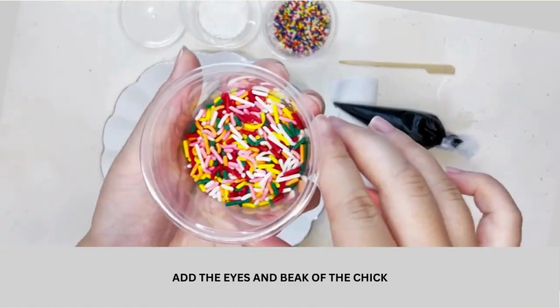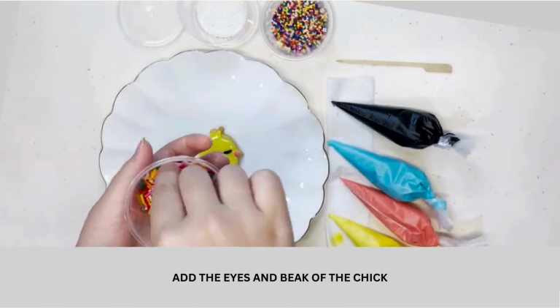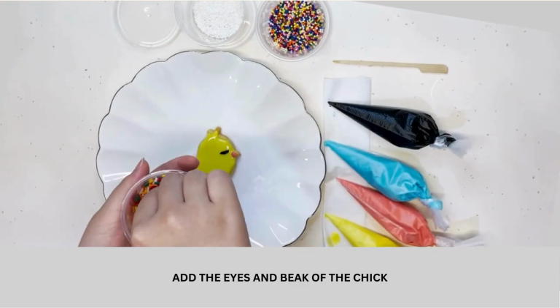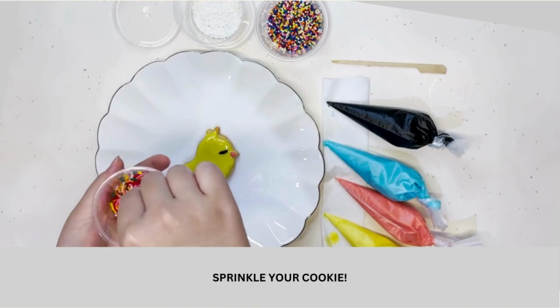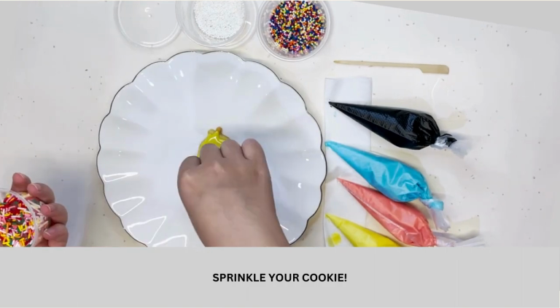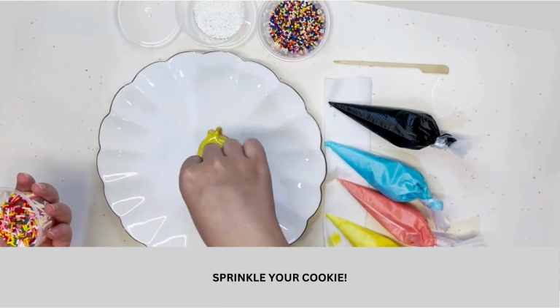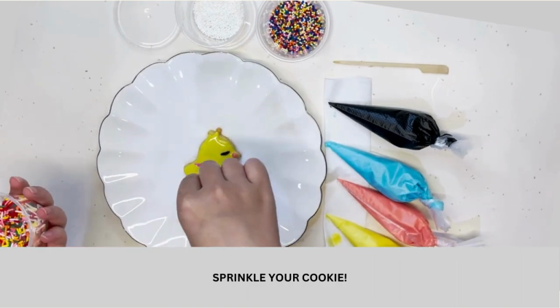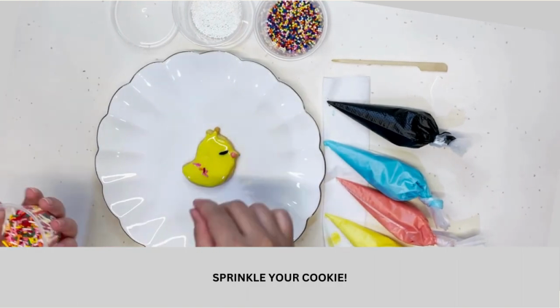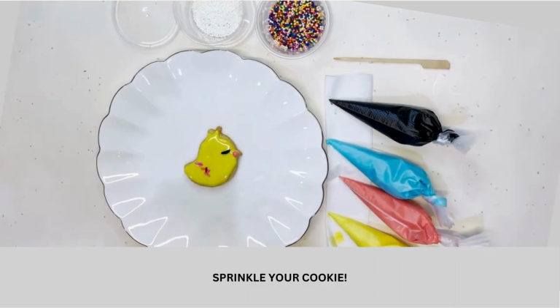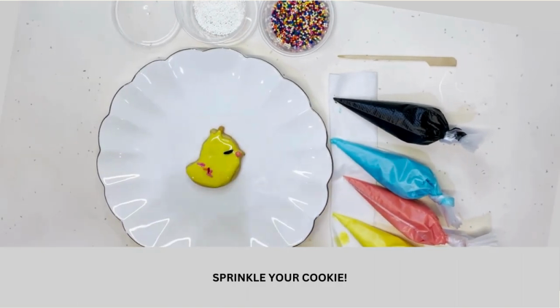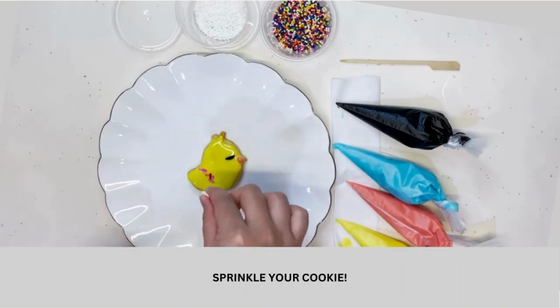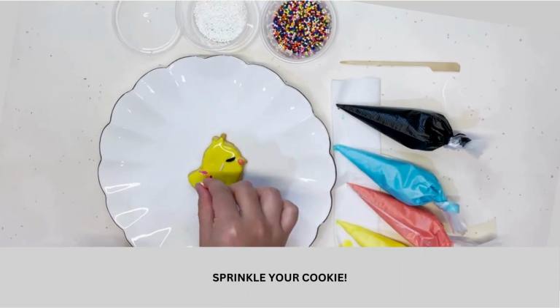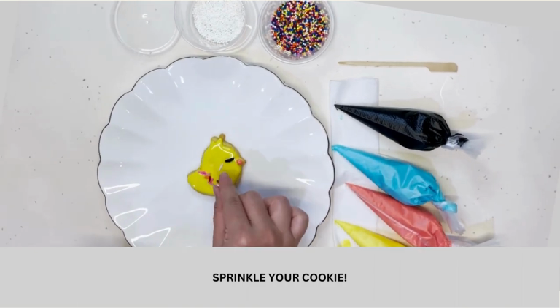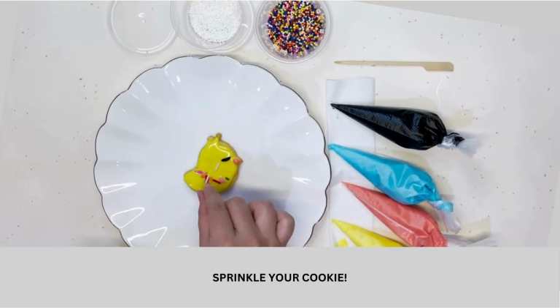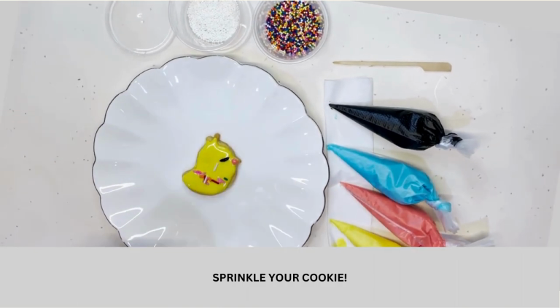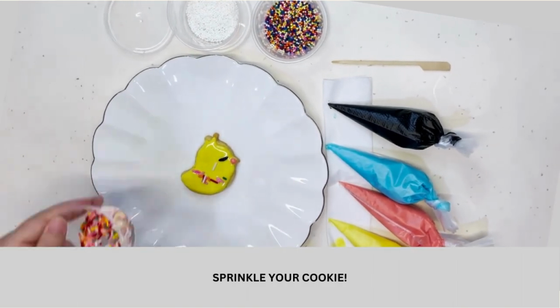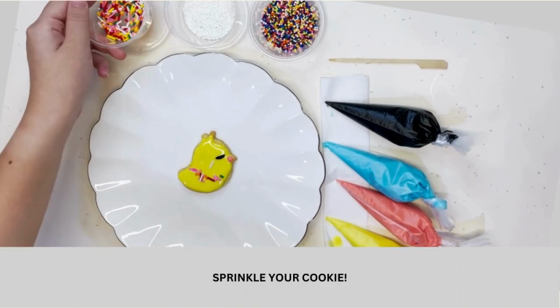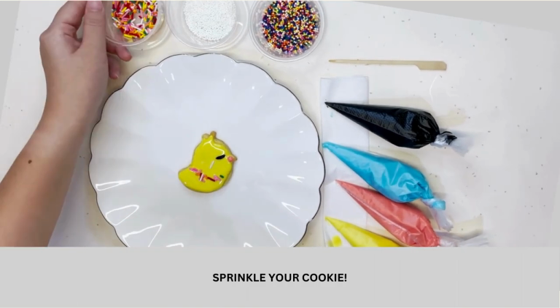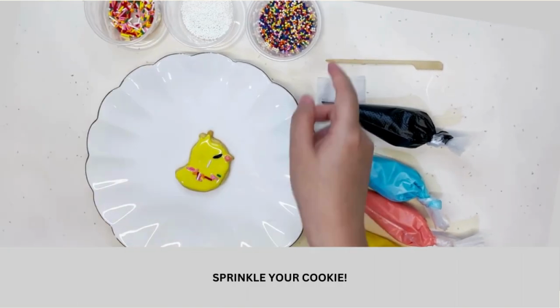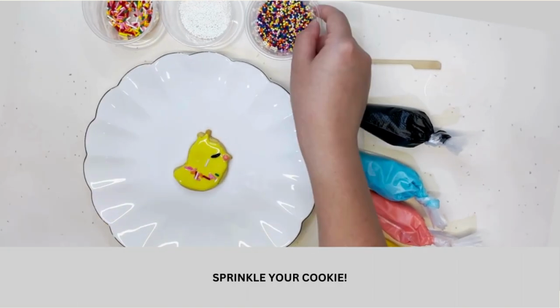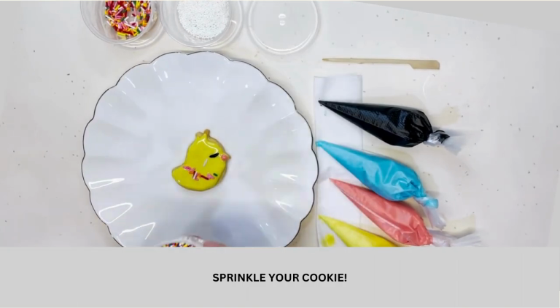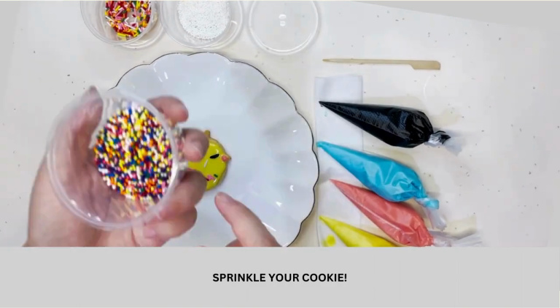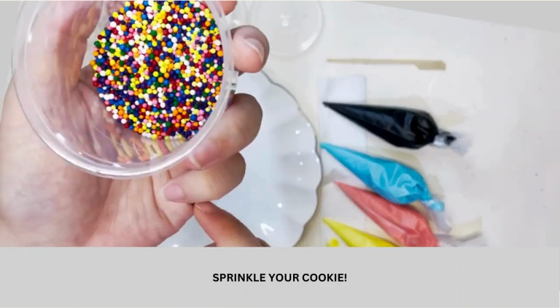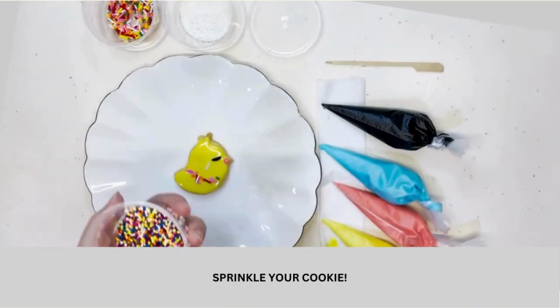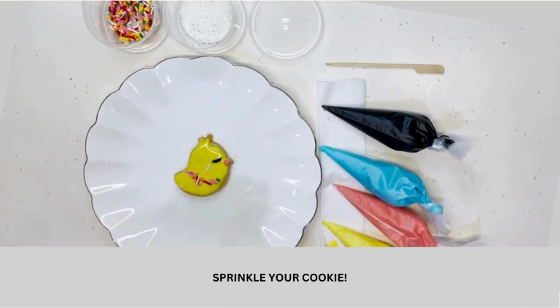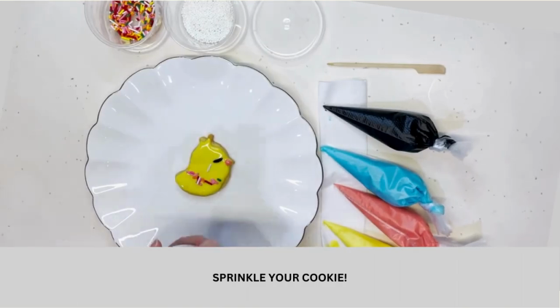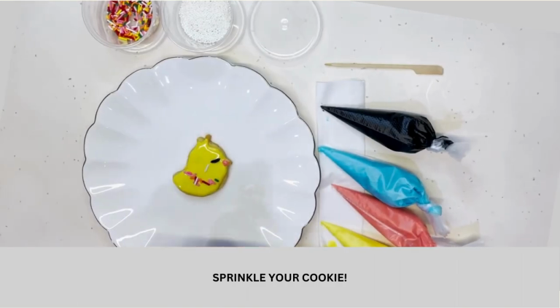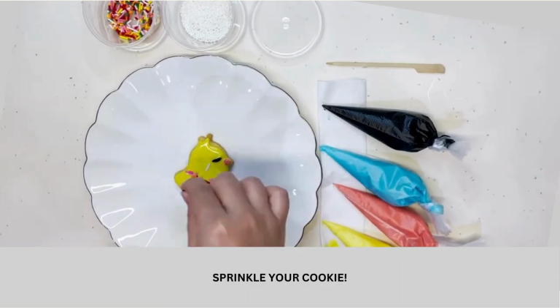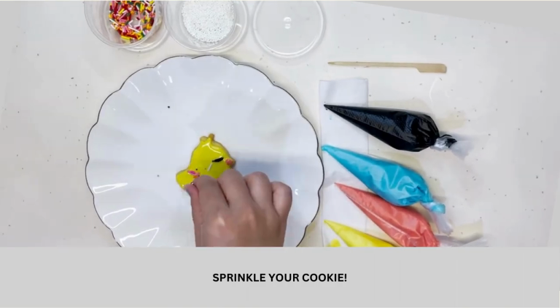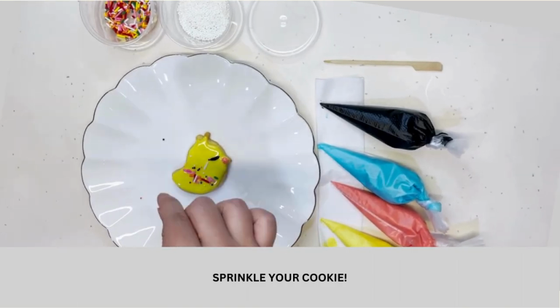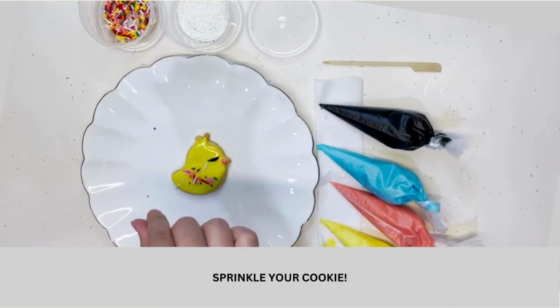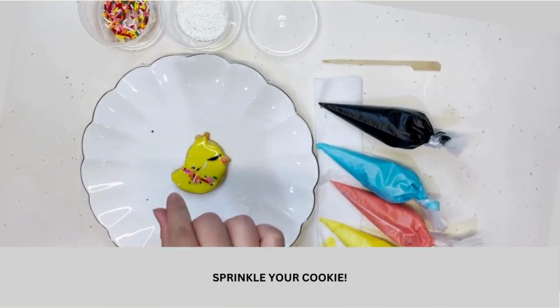Let's decorate with sprinkles. Pick the sprinkles of your choice and add them to the cookie.